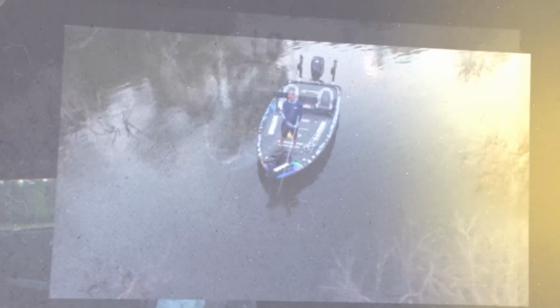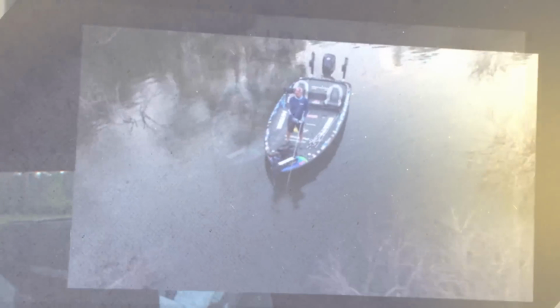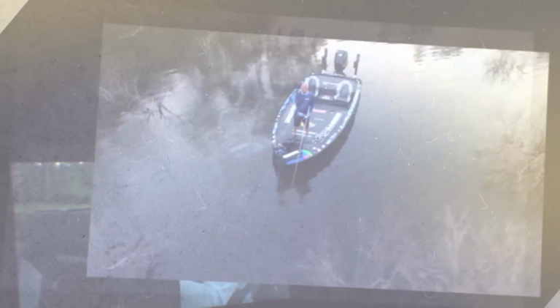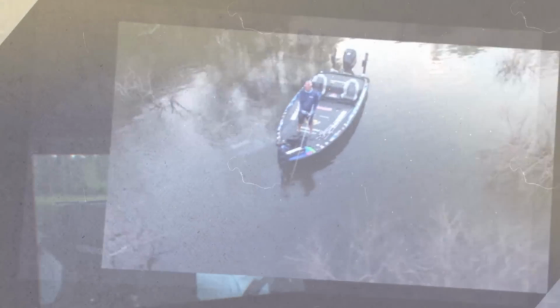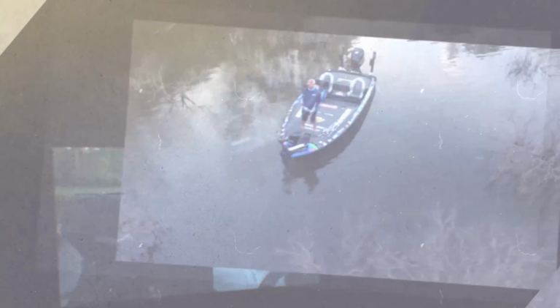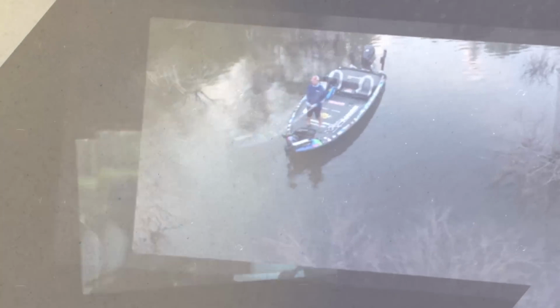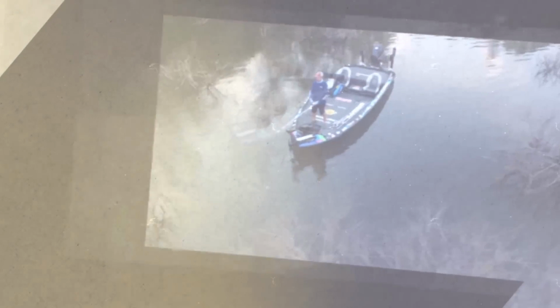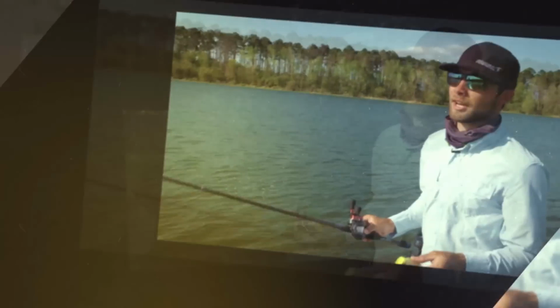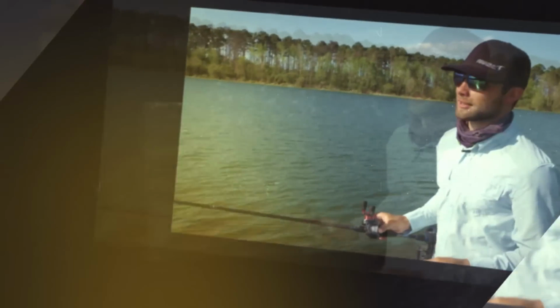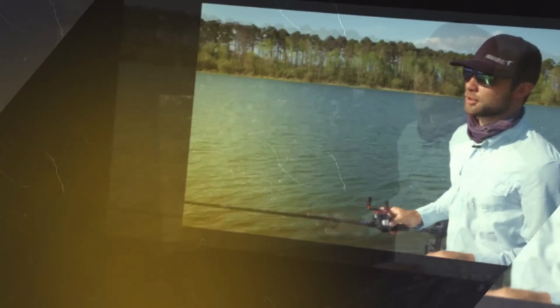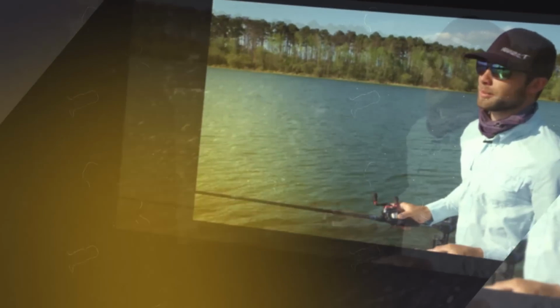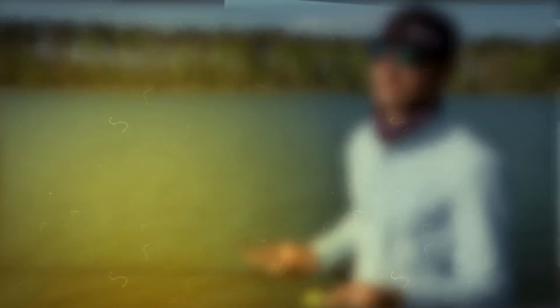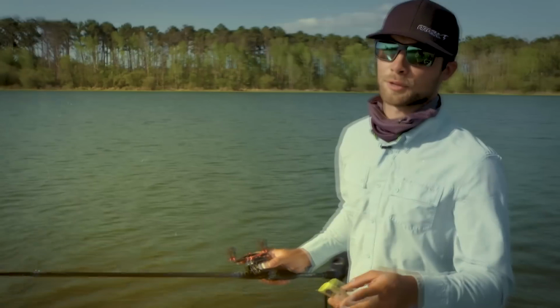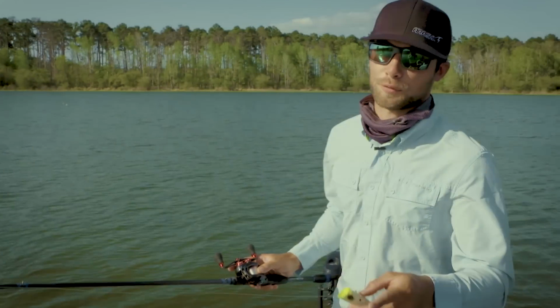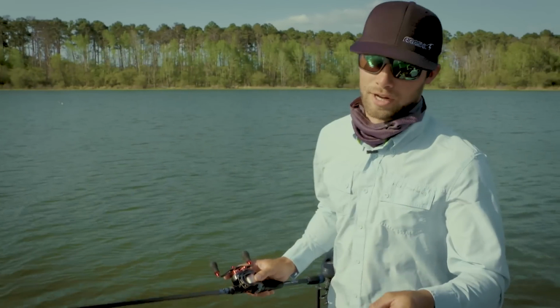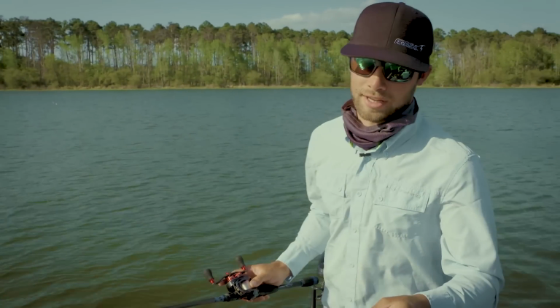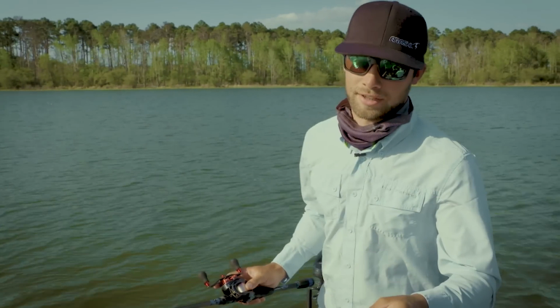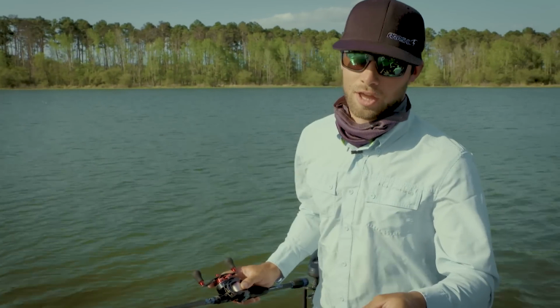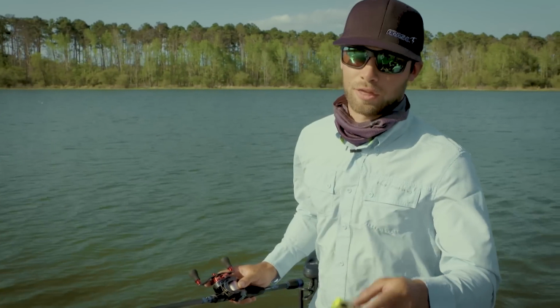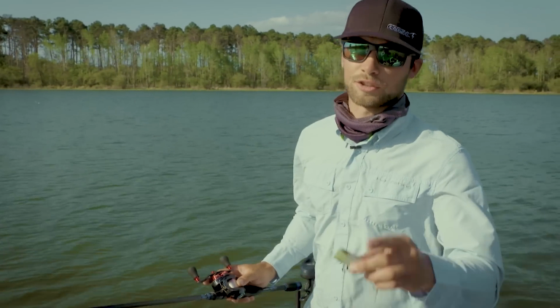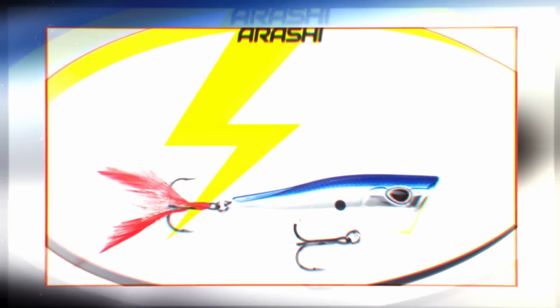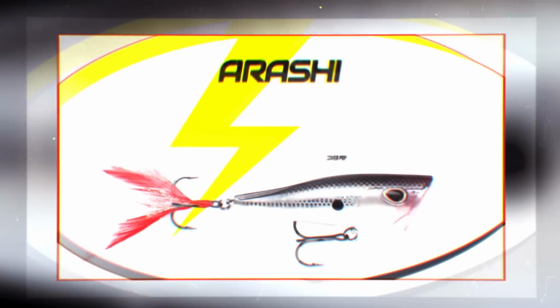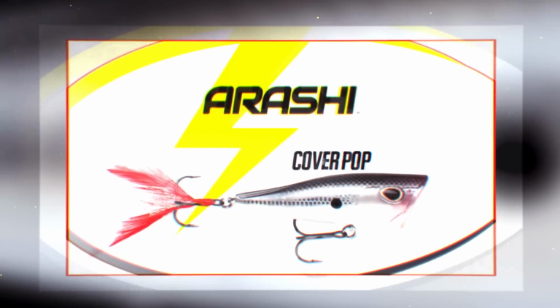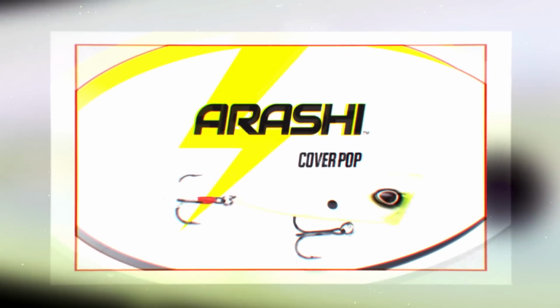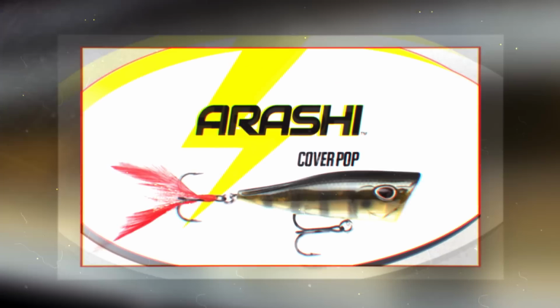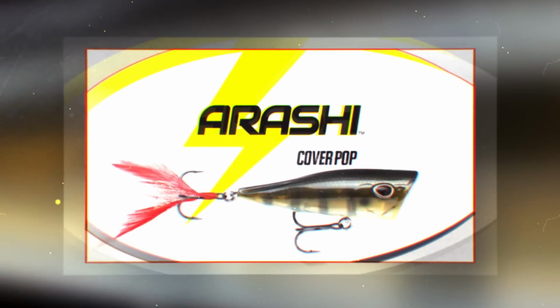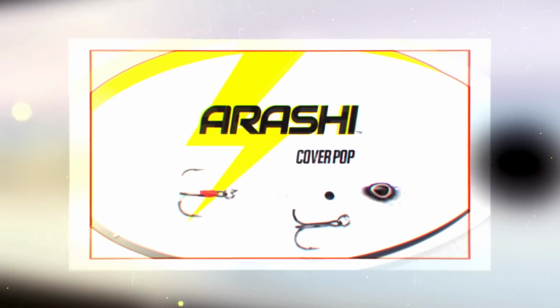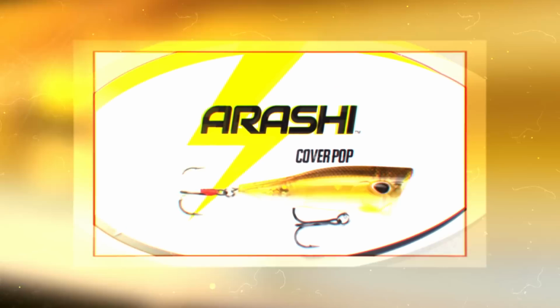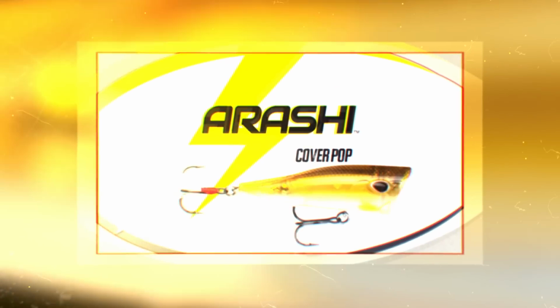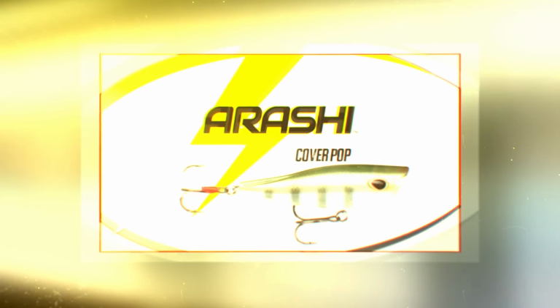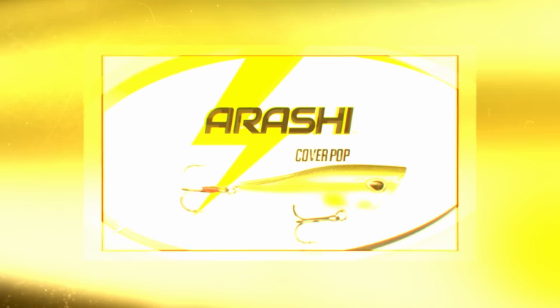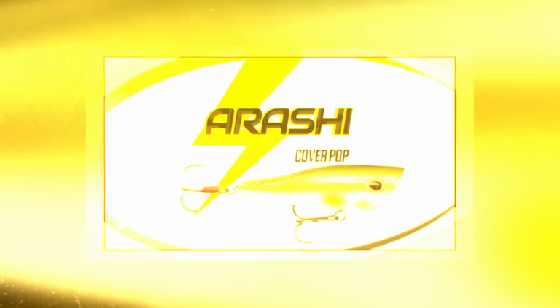Let me introduce you guys to my little friend, the Storm Arashi Cover Pop.